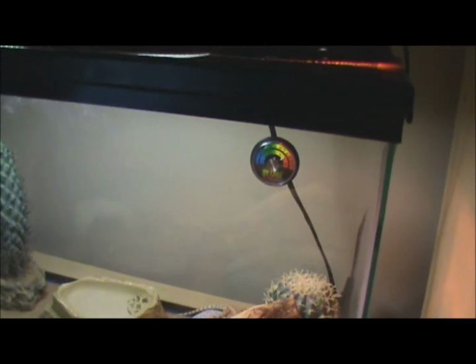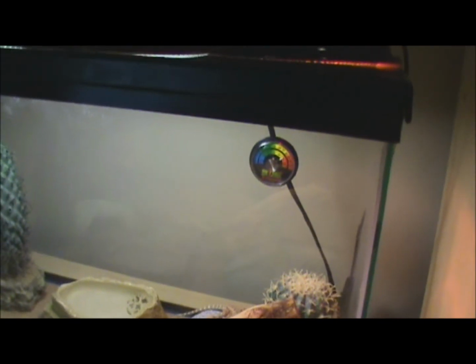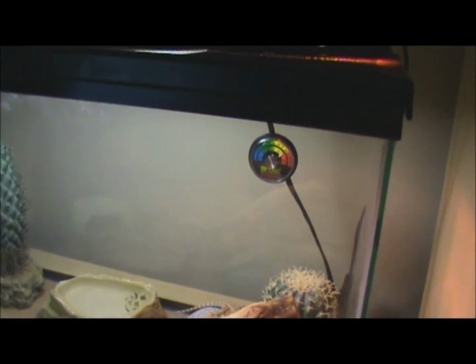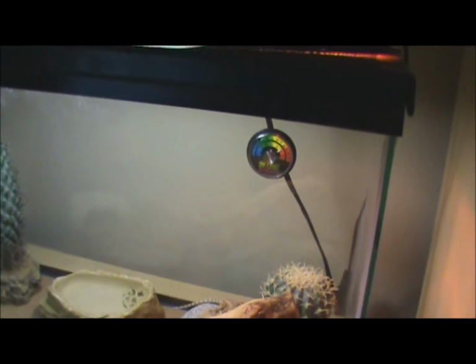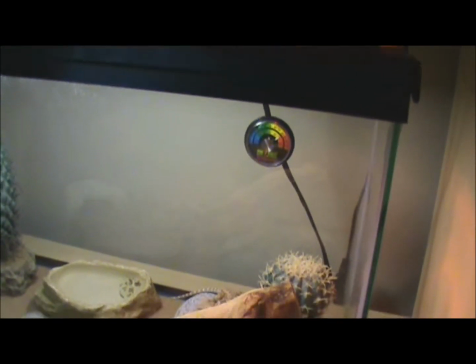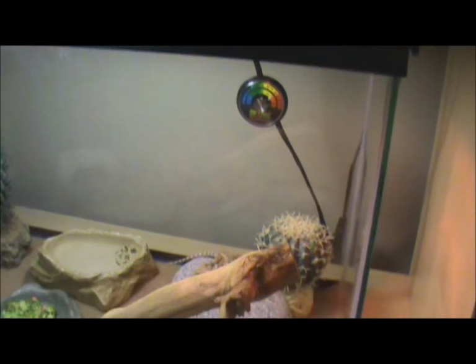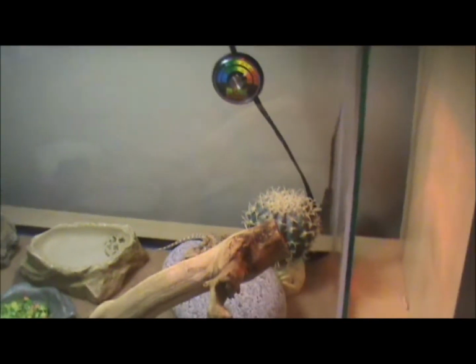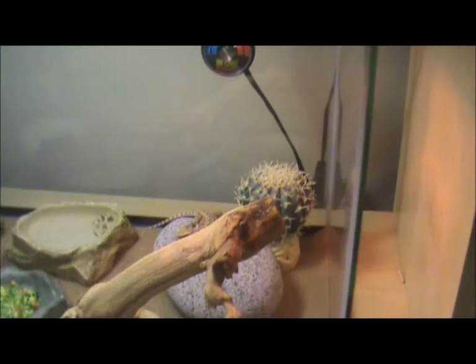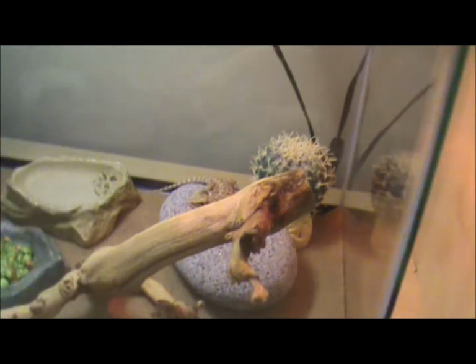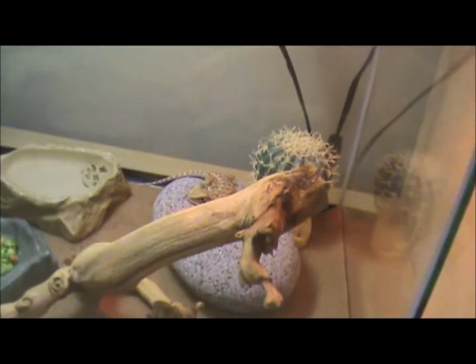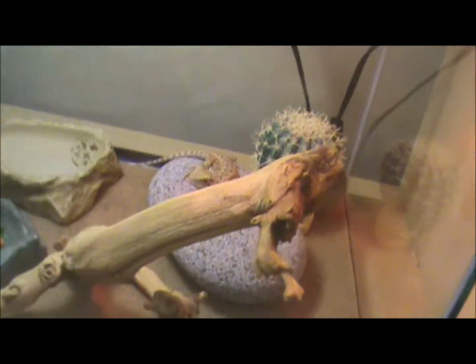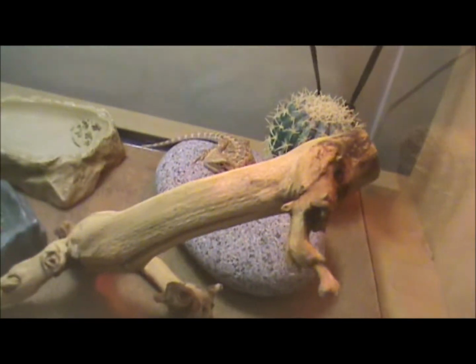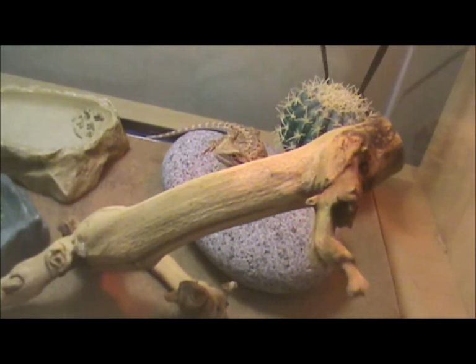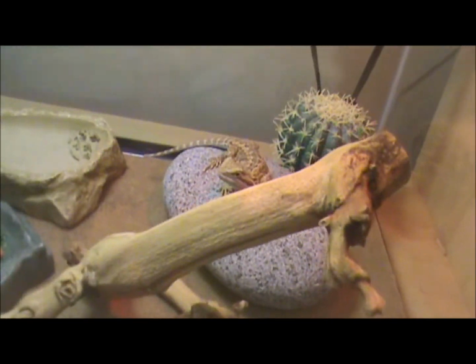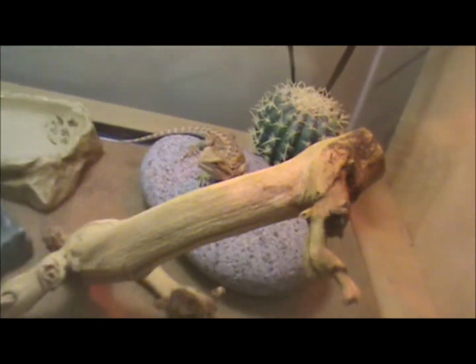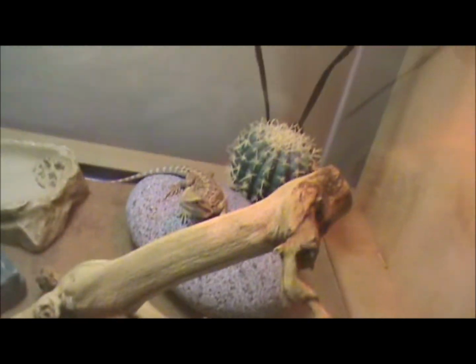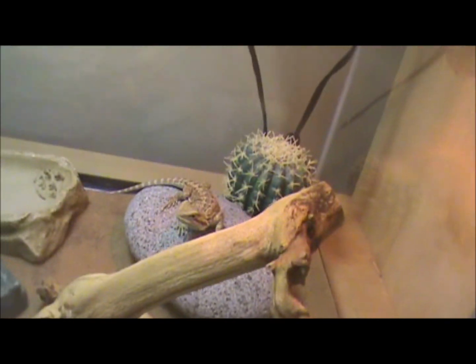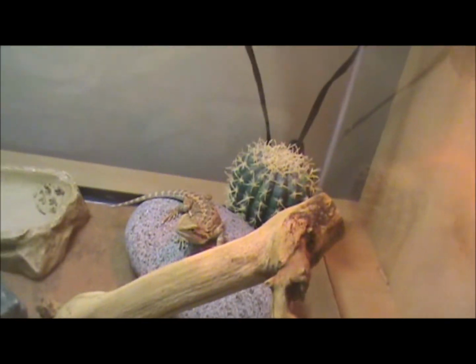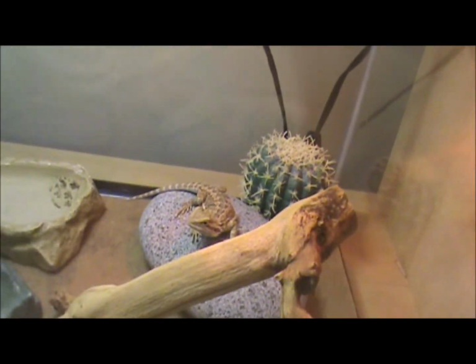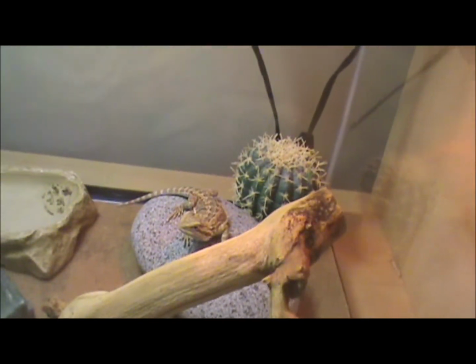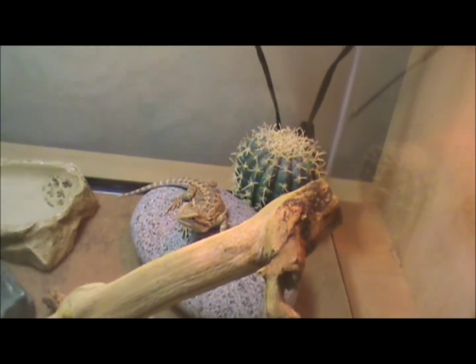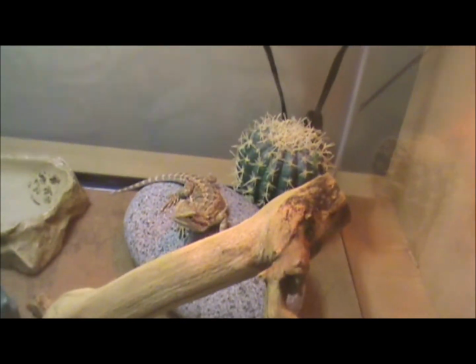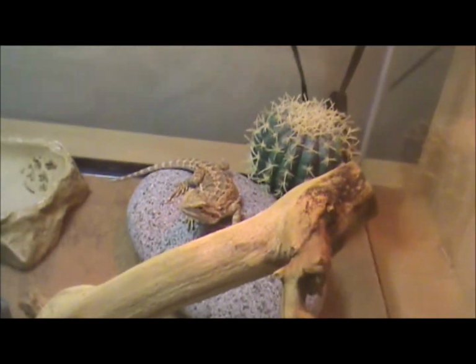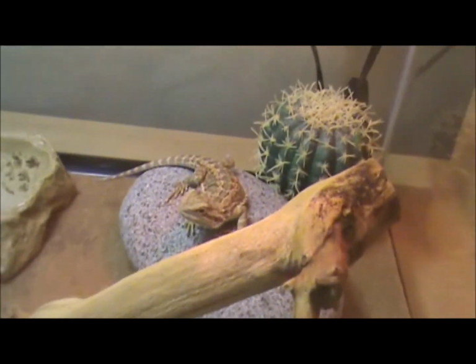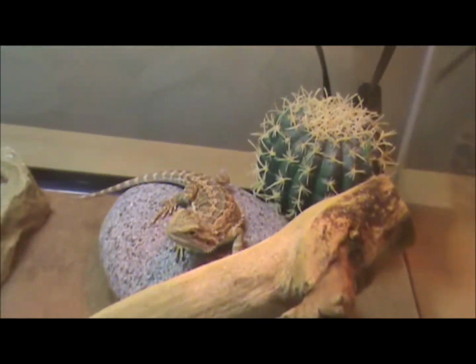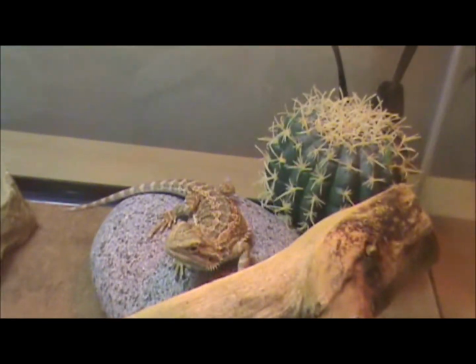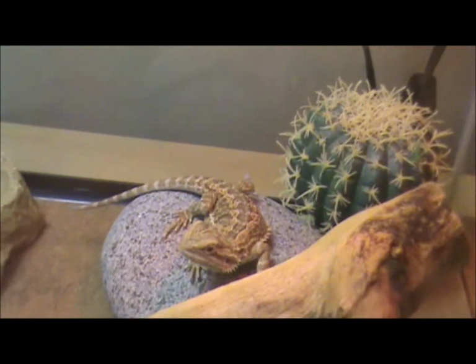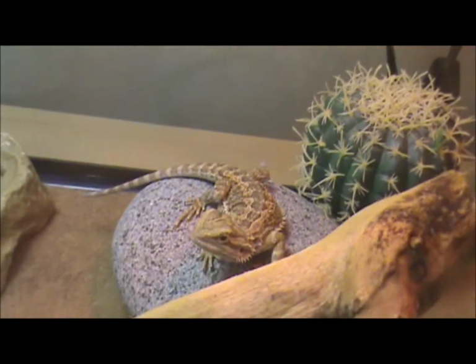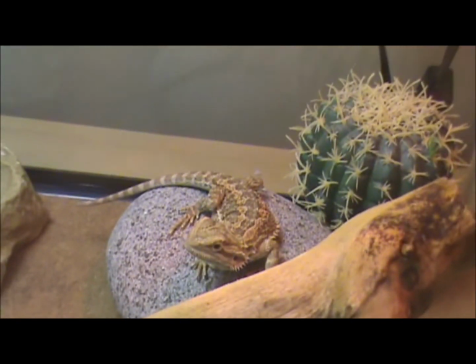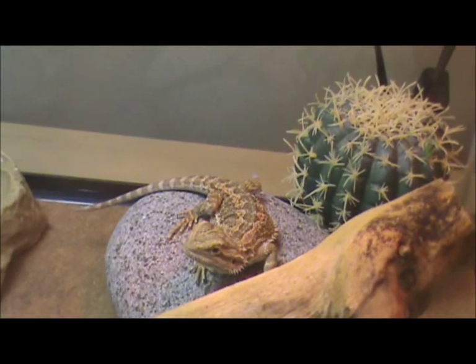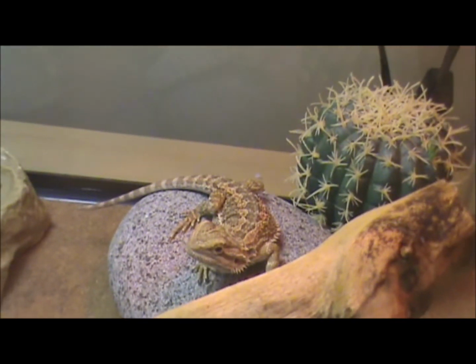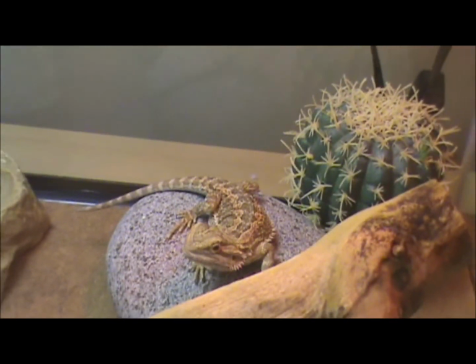So, yeah — there he is. I just named him Spike. I couldn't think of anything else.